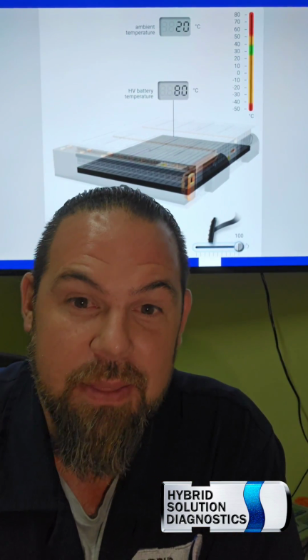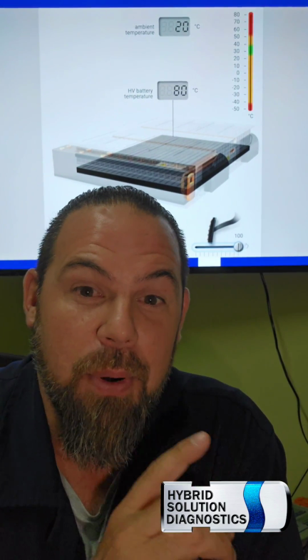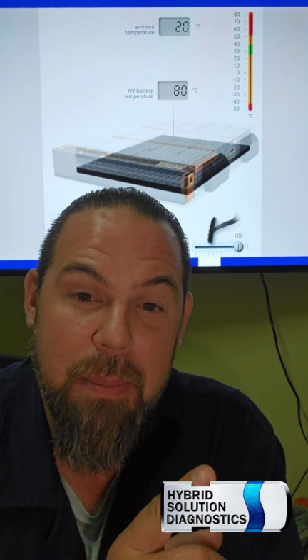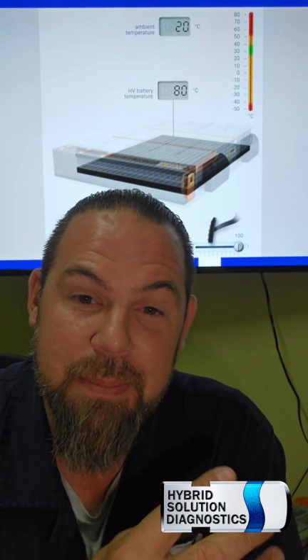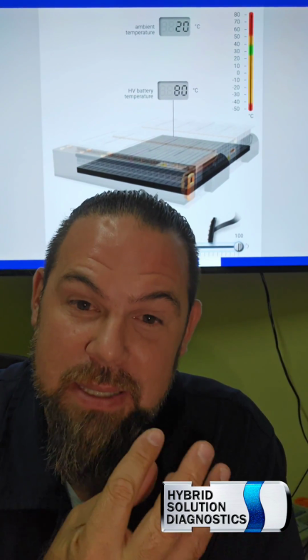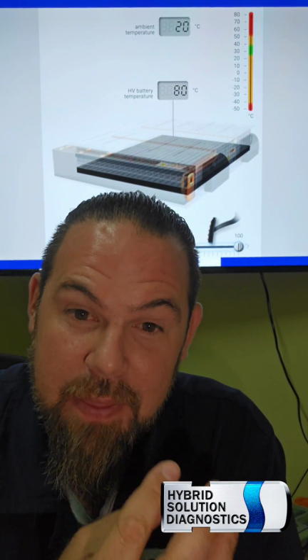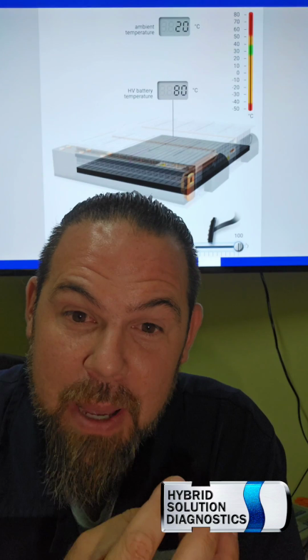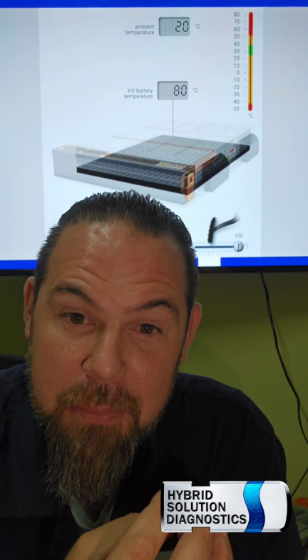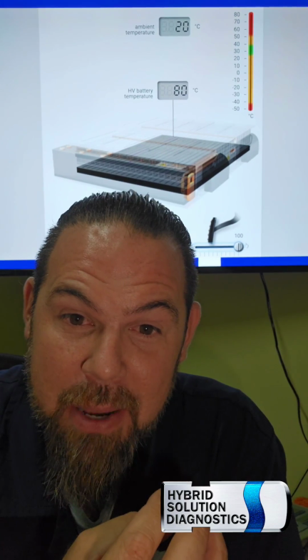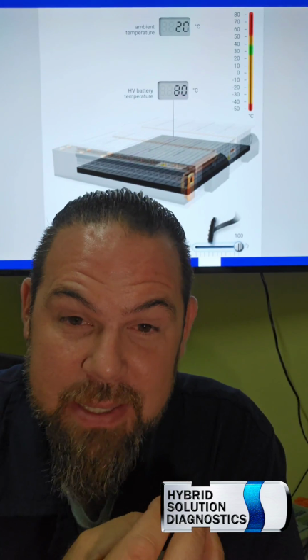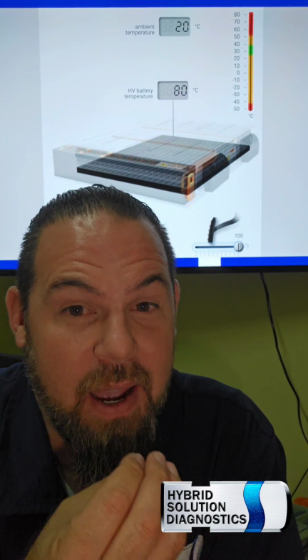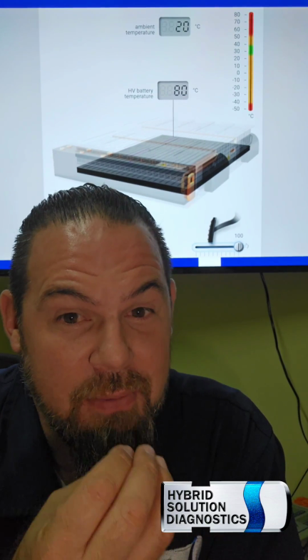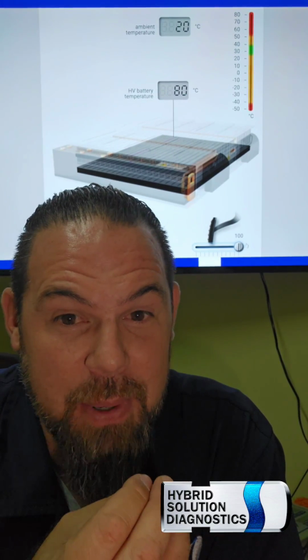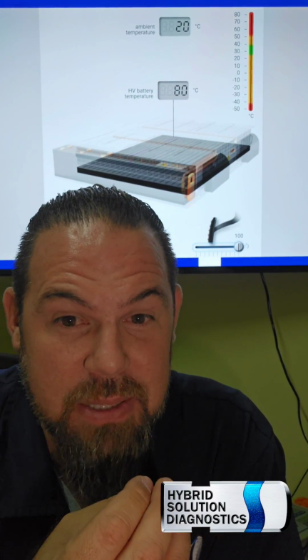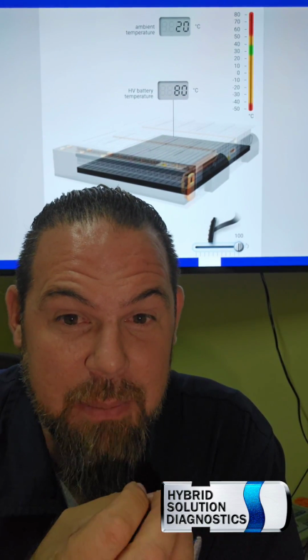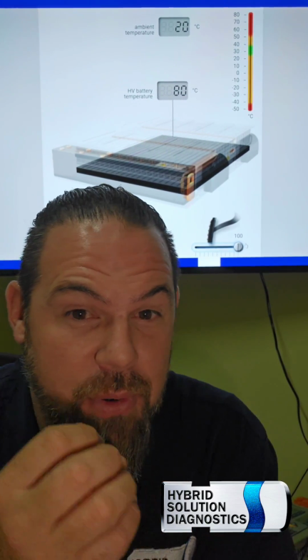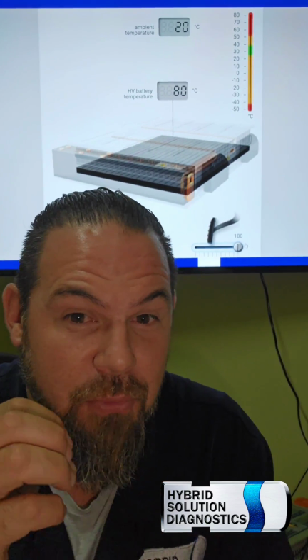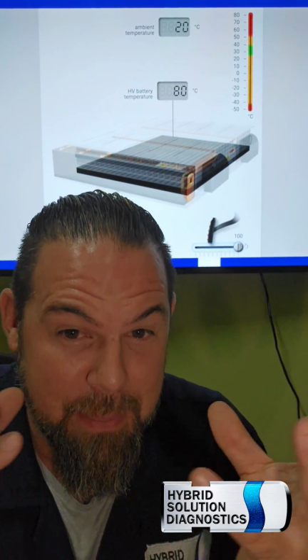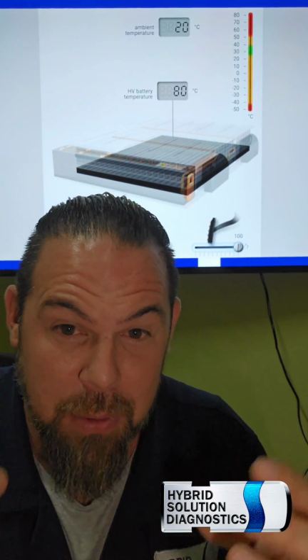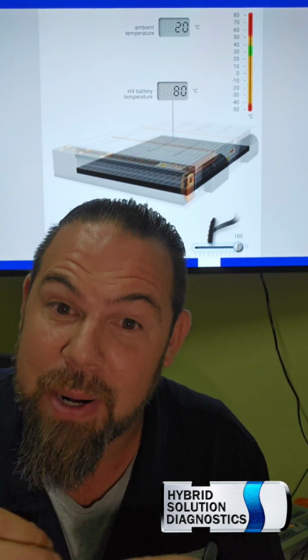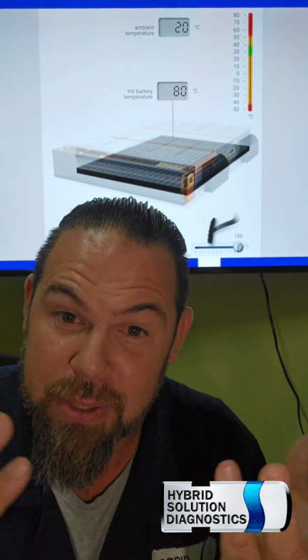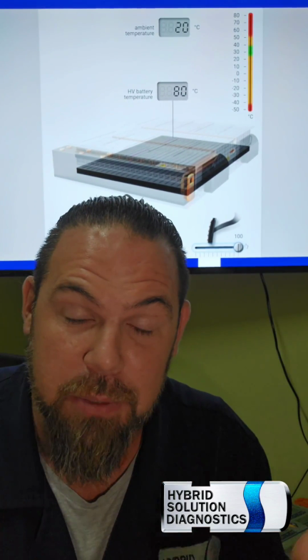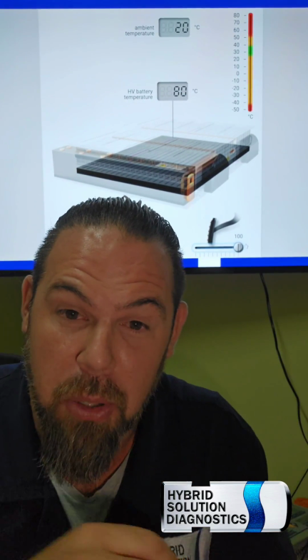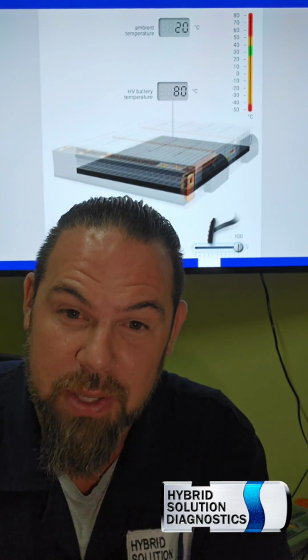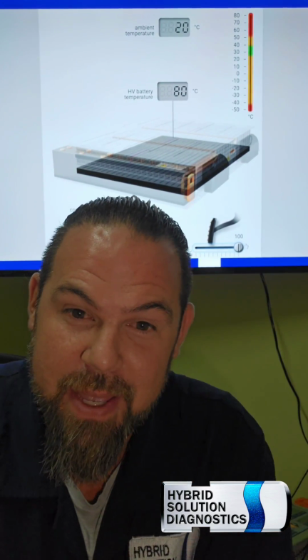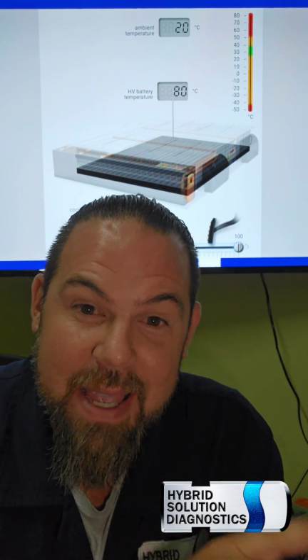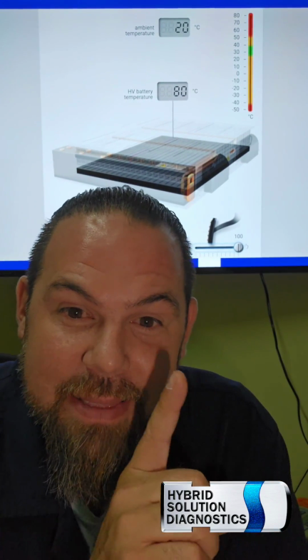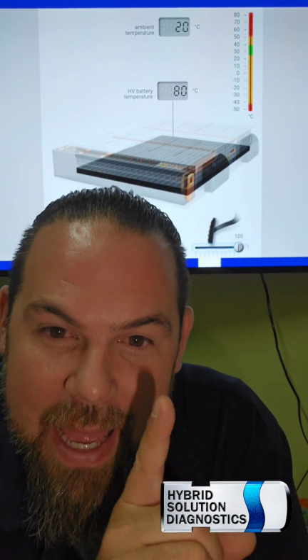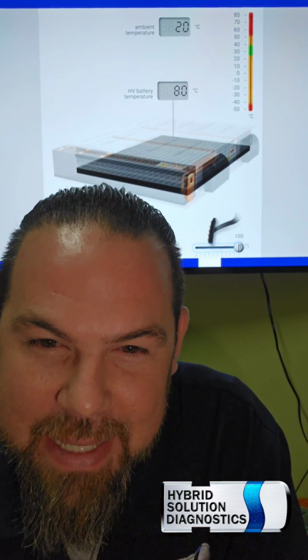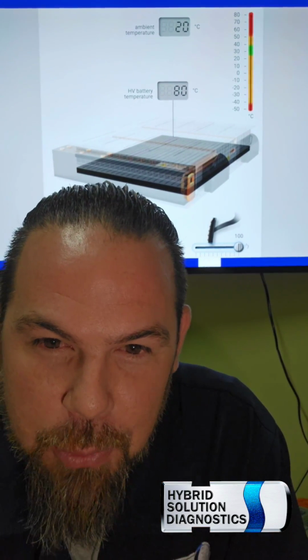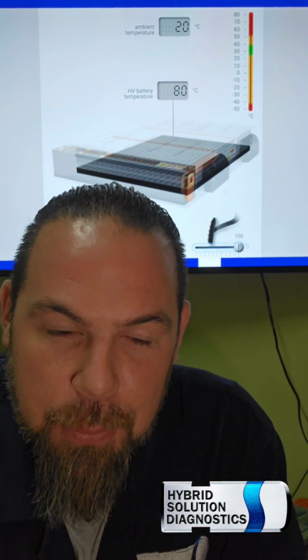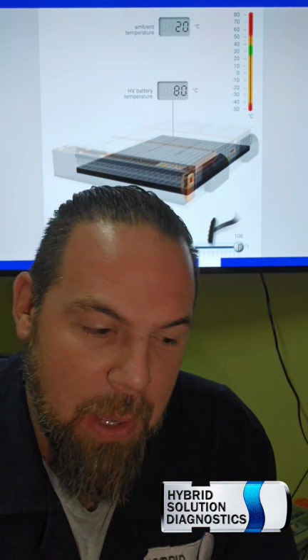The problem is that lithium-ion batteries are very unstable. They're flammable — they're actually explosive. That is the real problem.